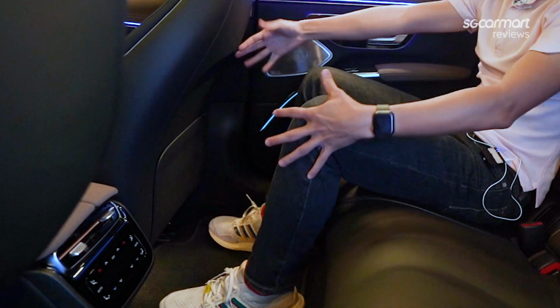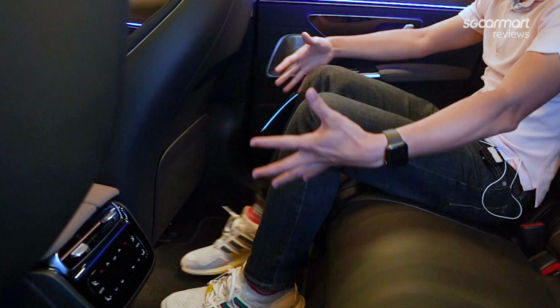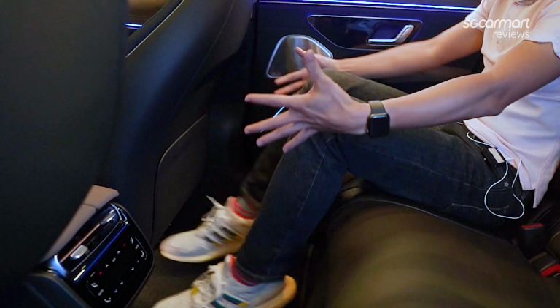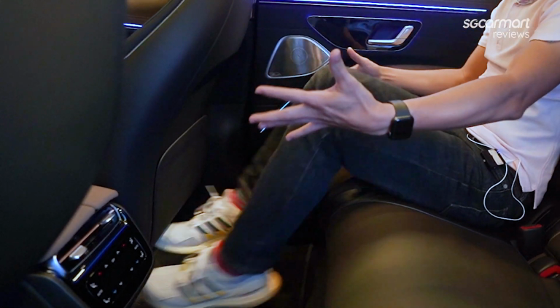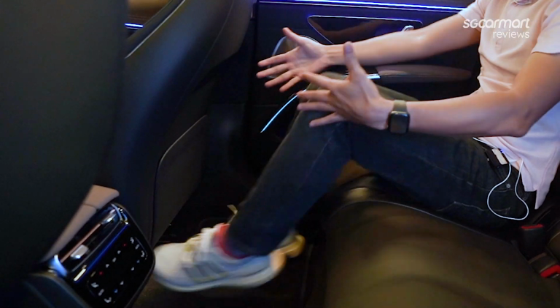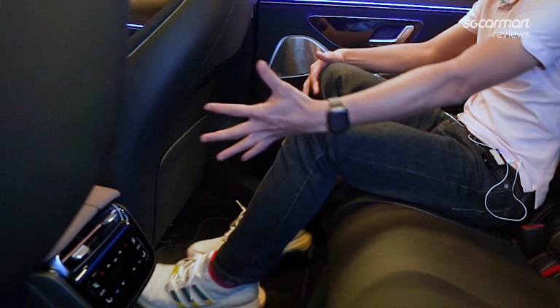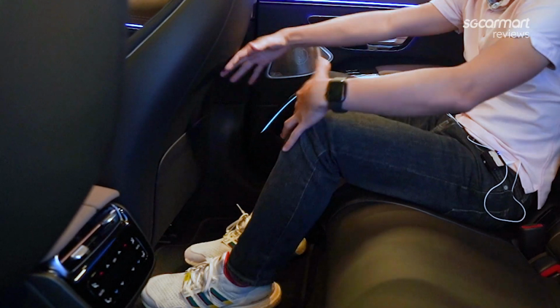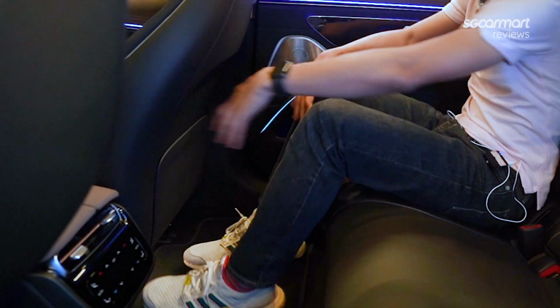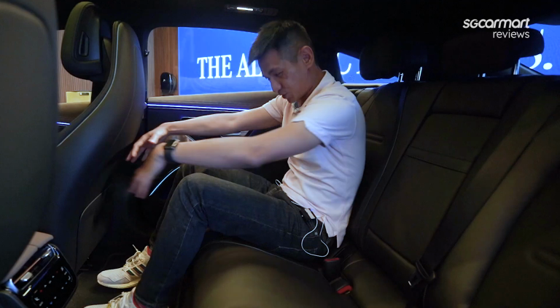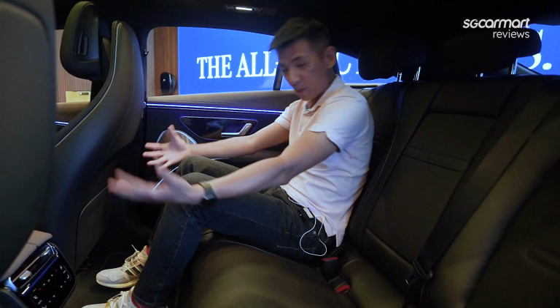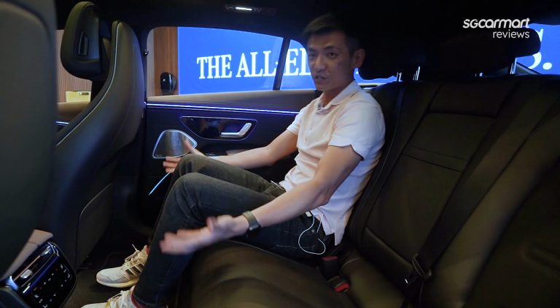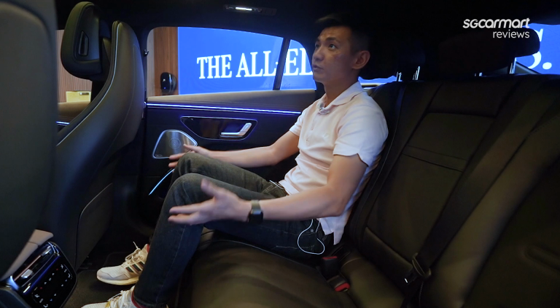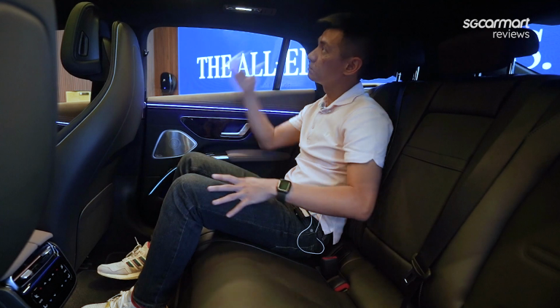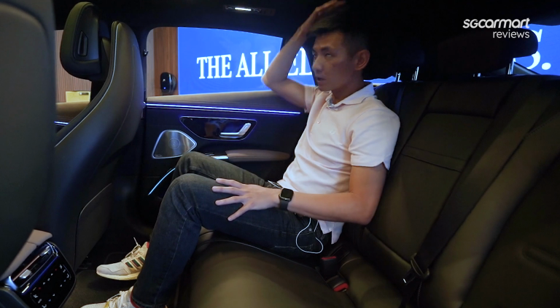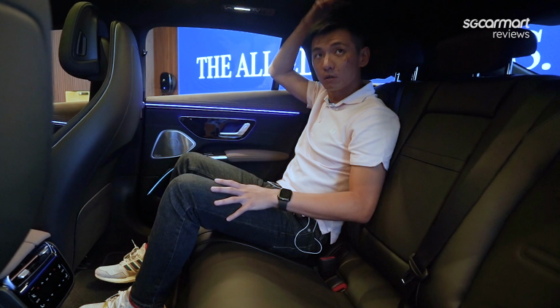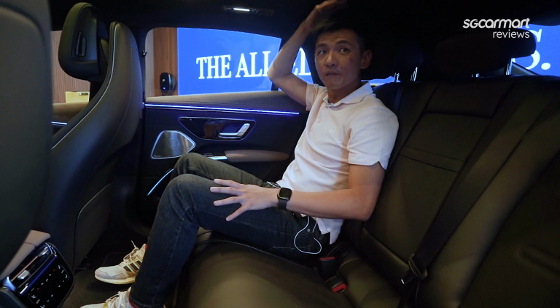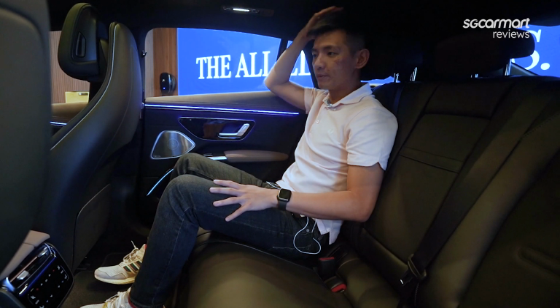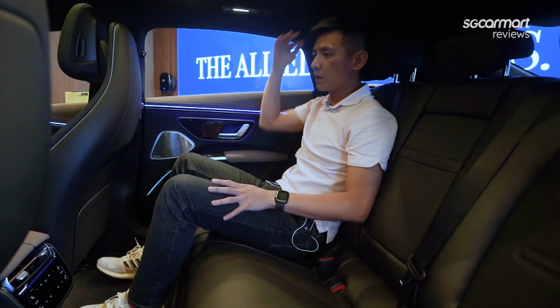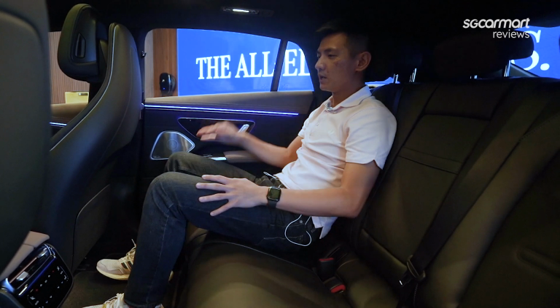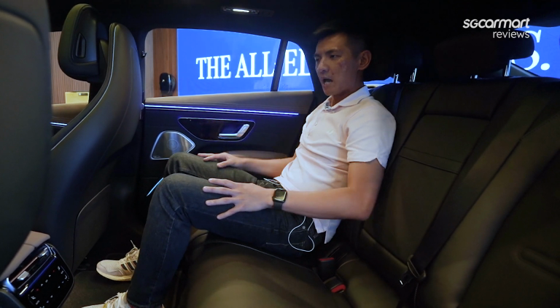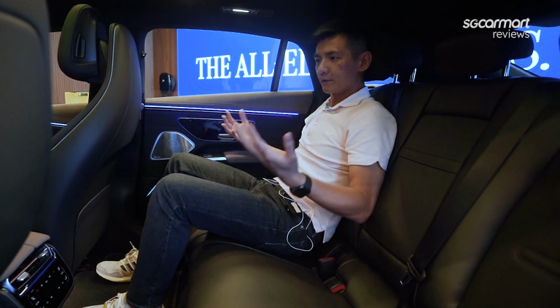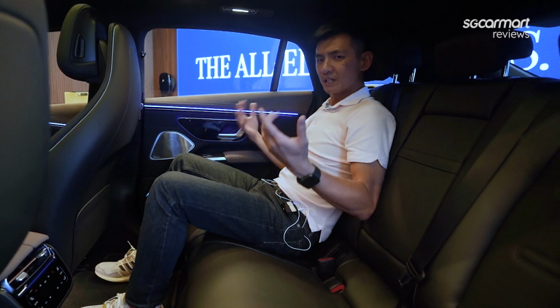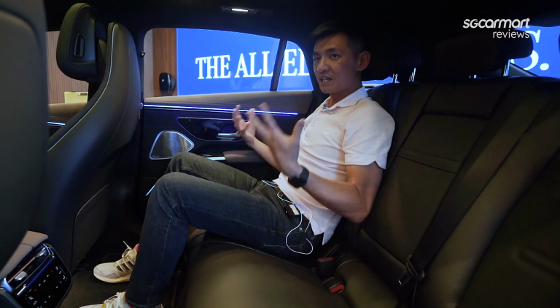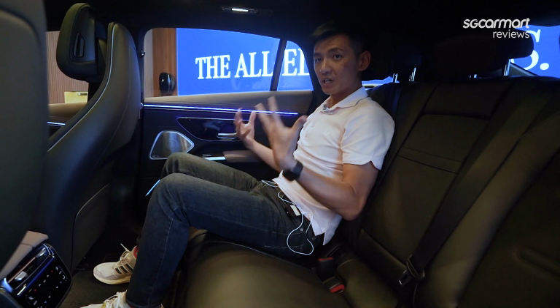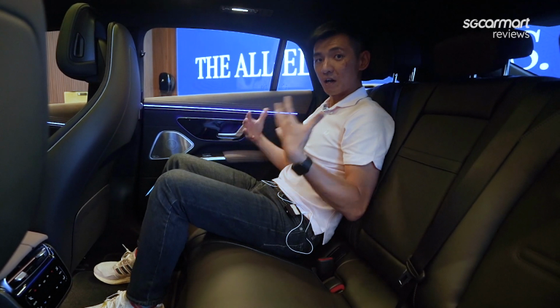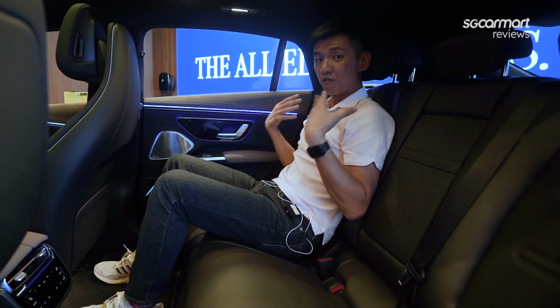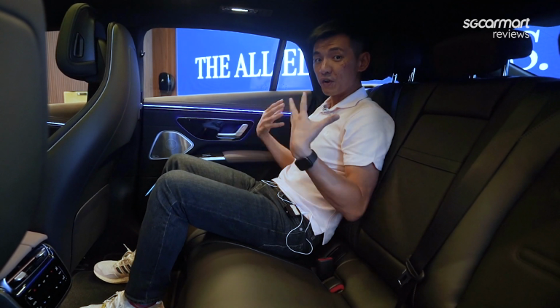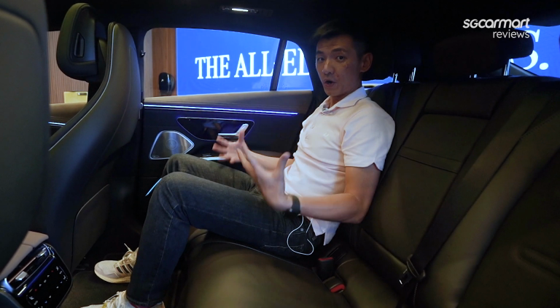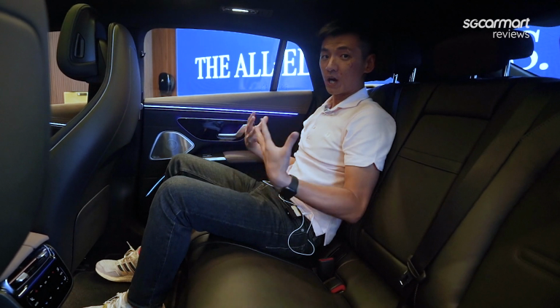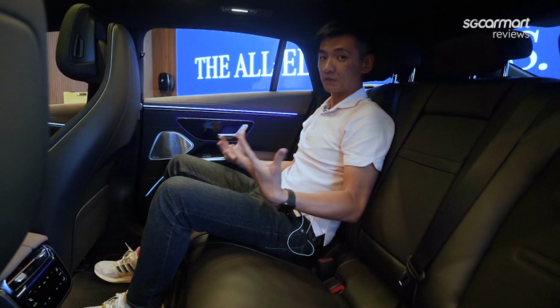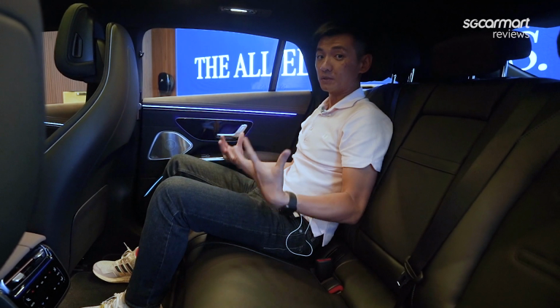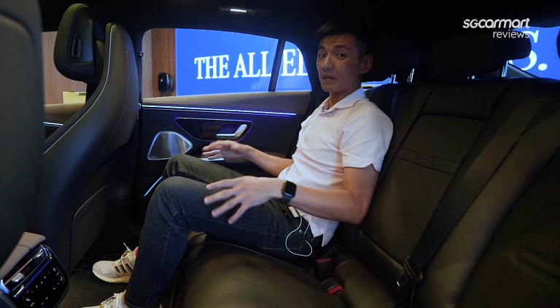As you can see, there is so much leg room and a good amount of headroom as well. This is just a very, very comfortable space.